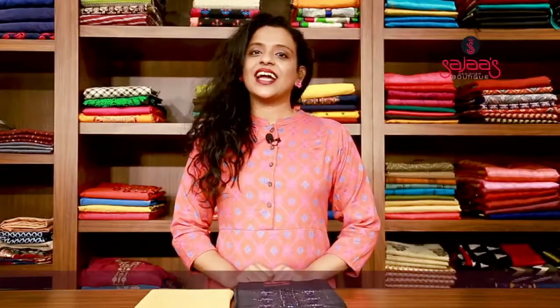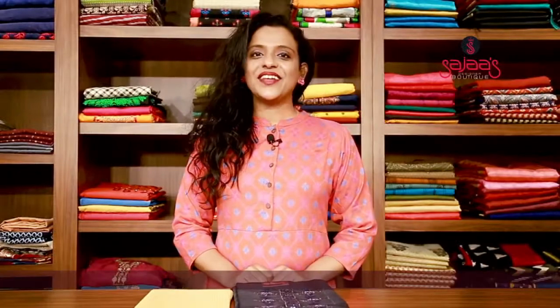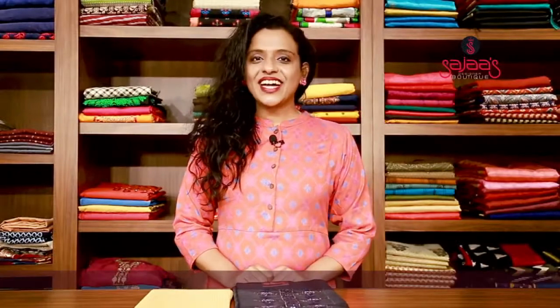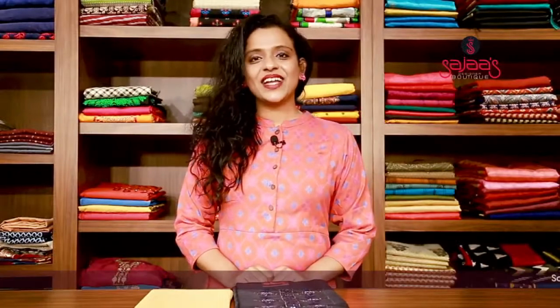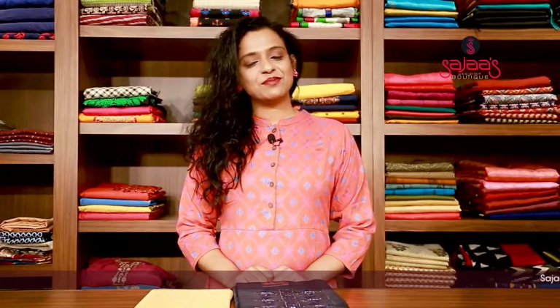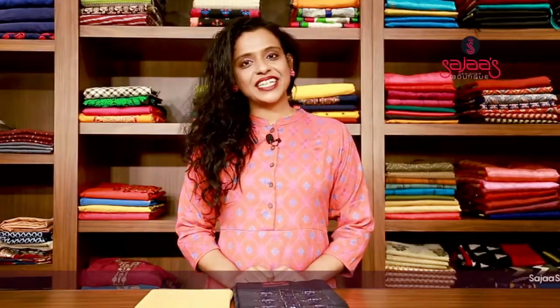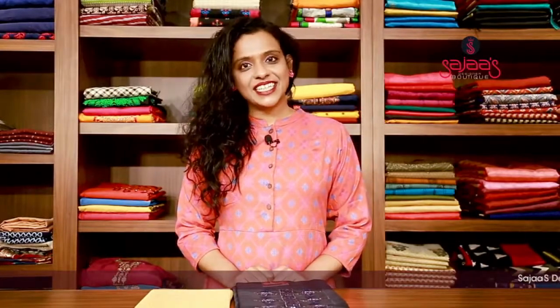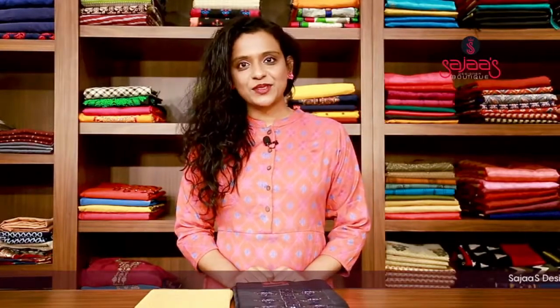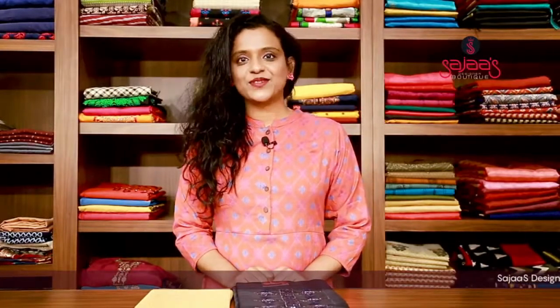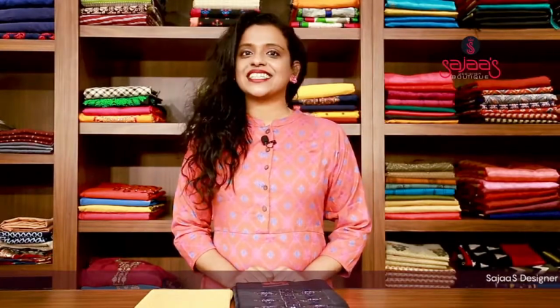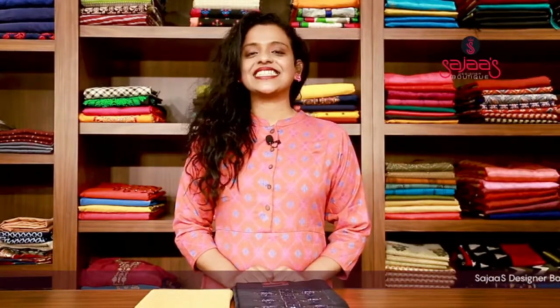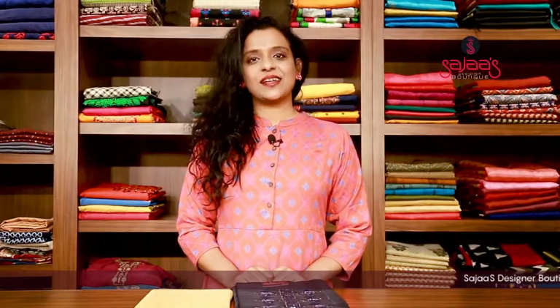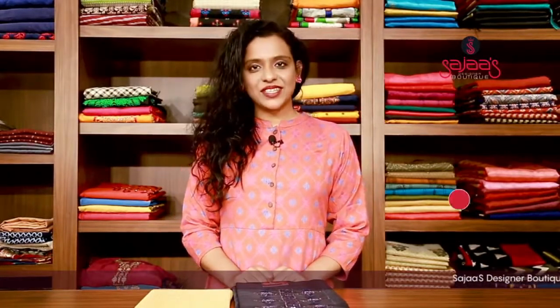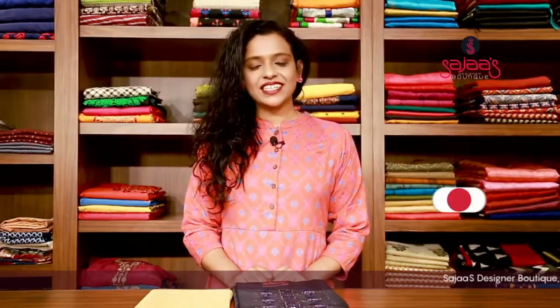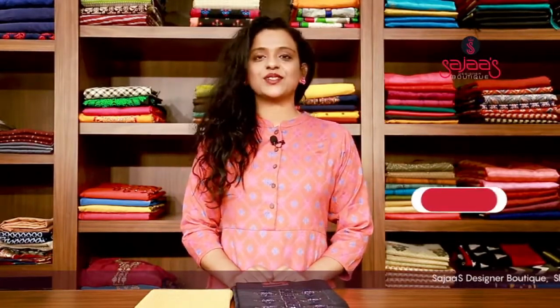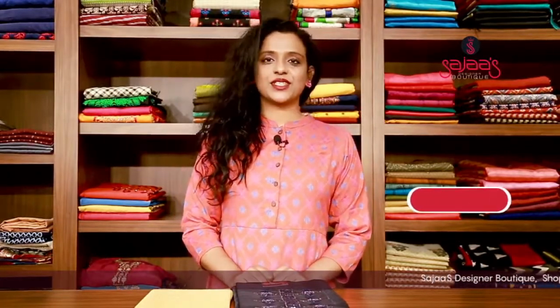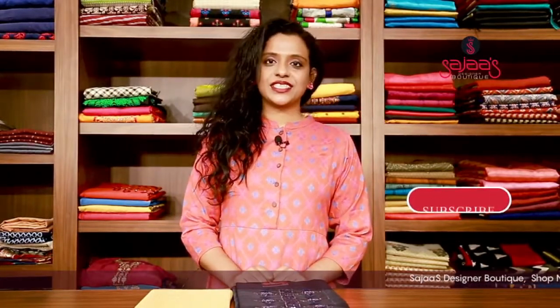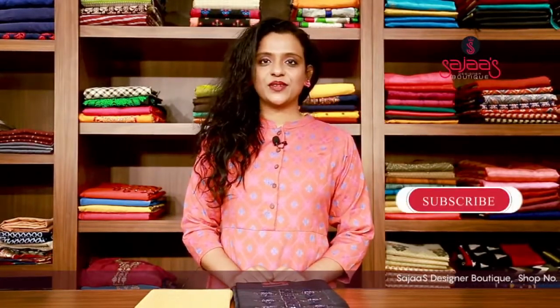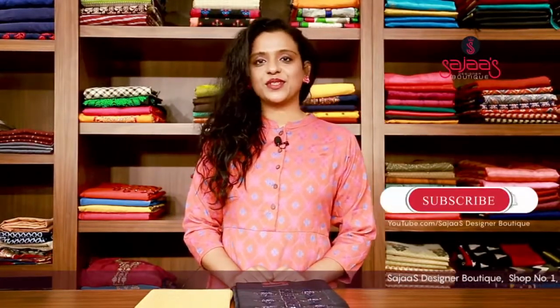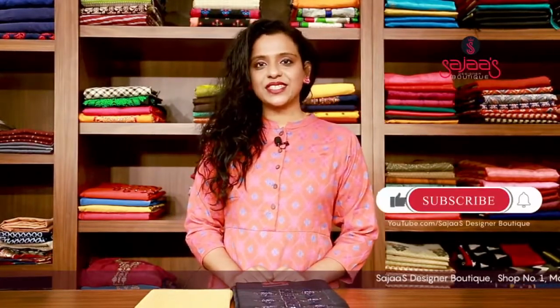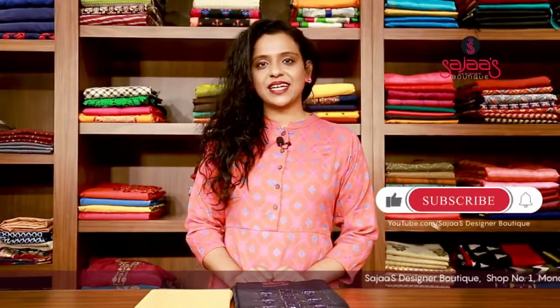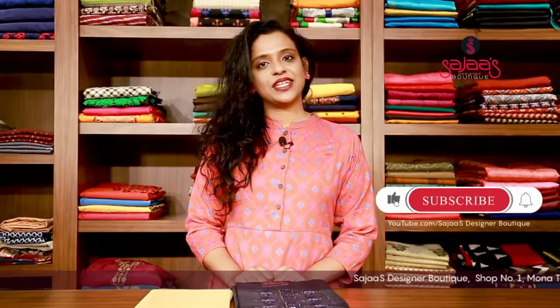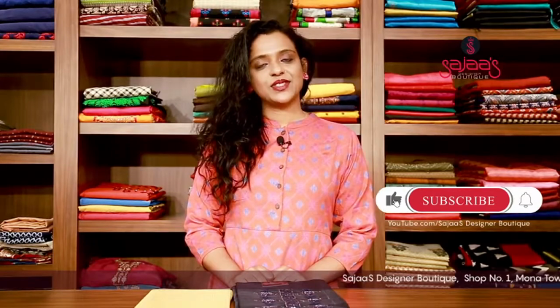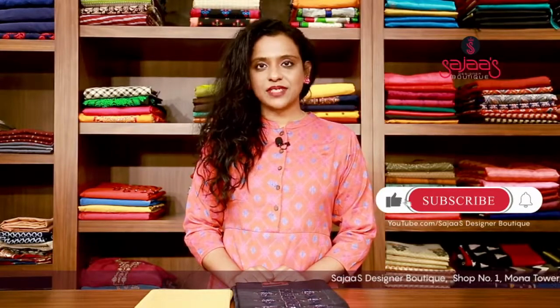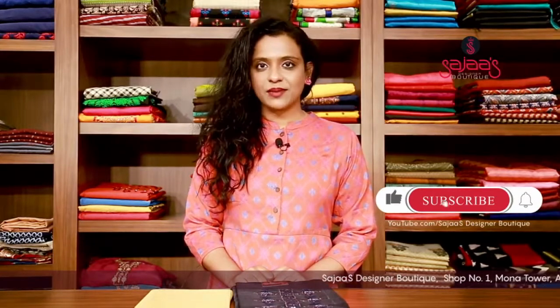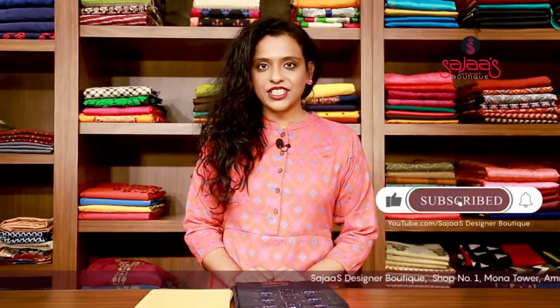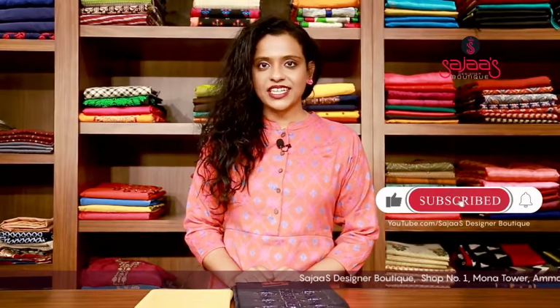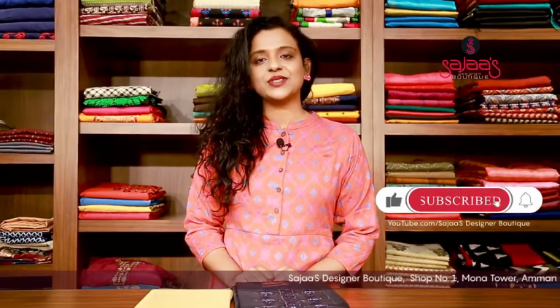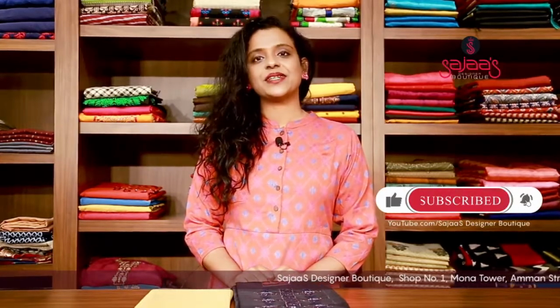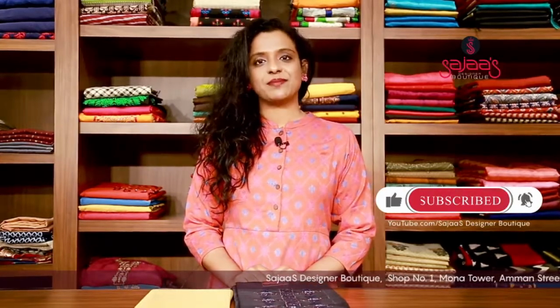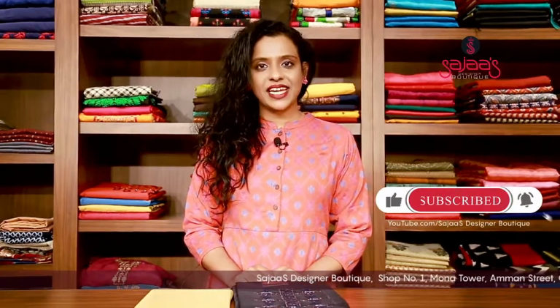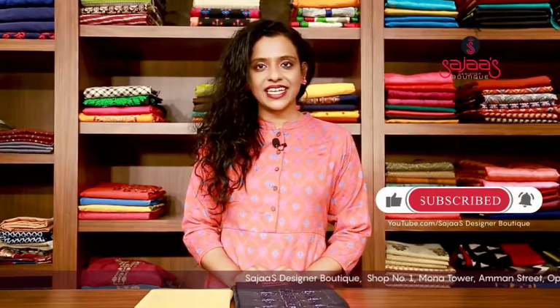Good evening all, welcome to yet another episode of Sajah's Designer Boutique. Those who are watching this video for the first time, please subscribe to our channel and do press the bell icon.